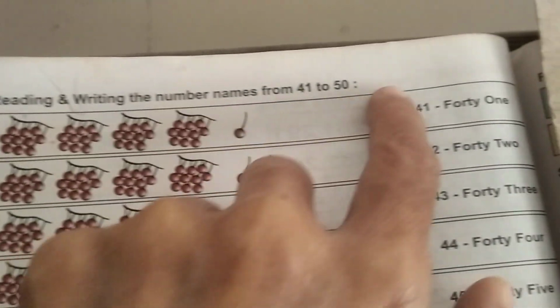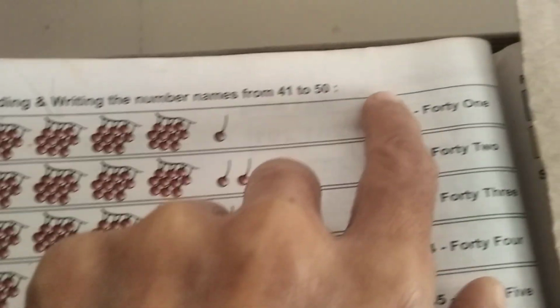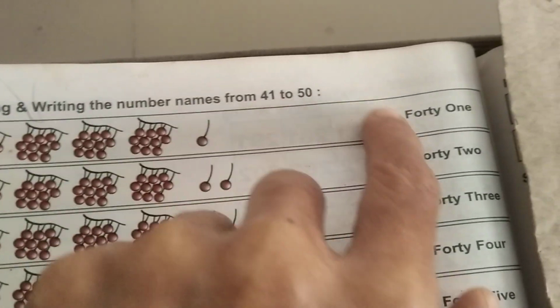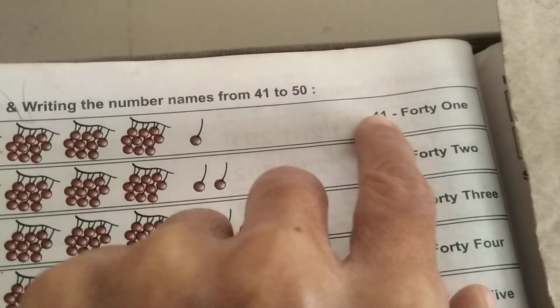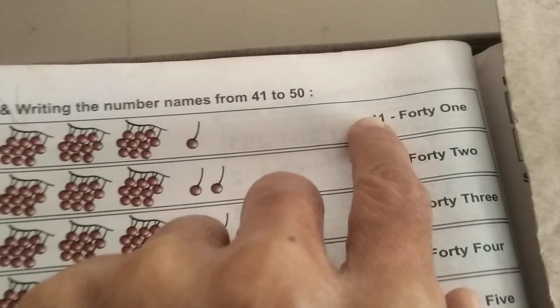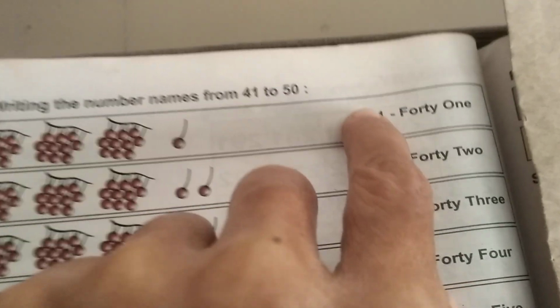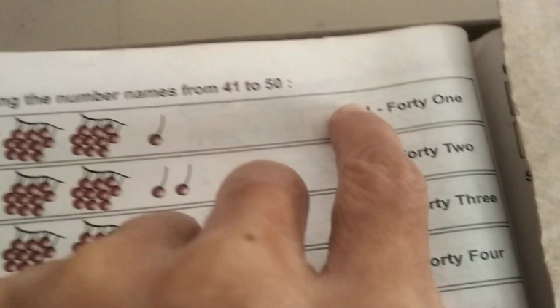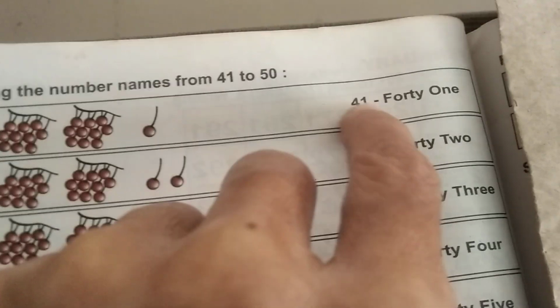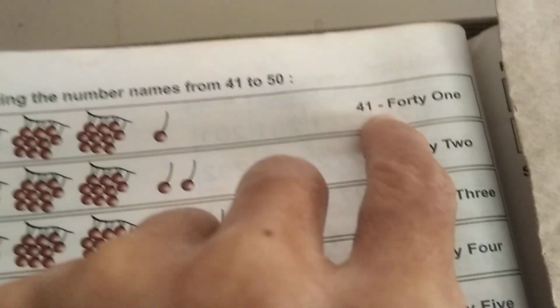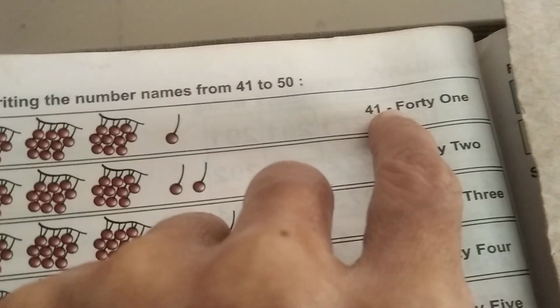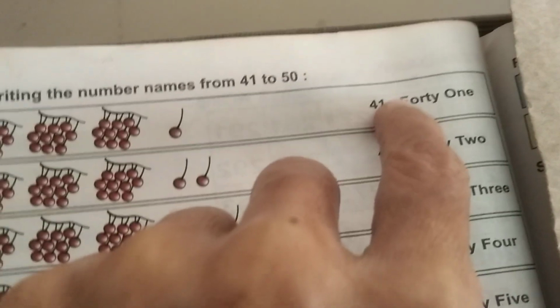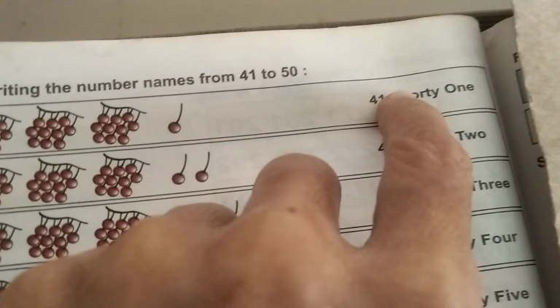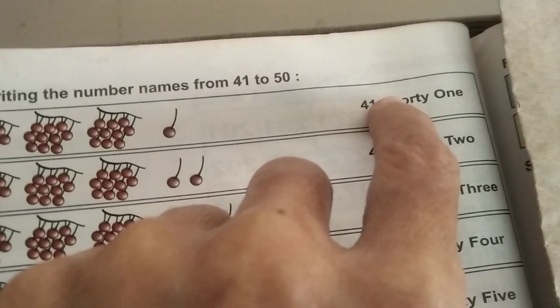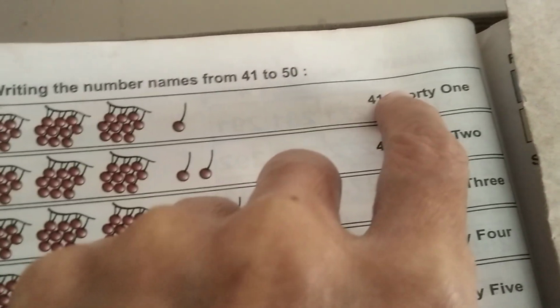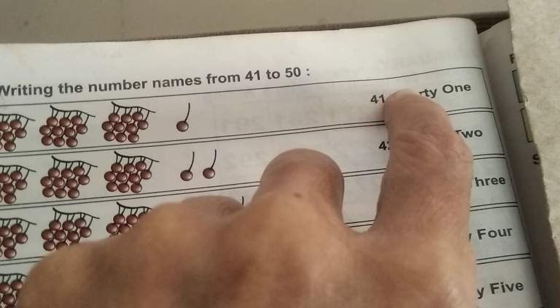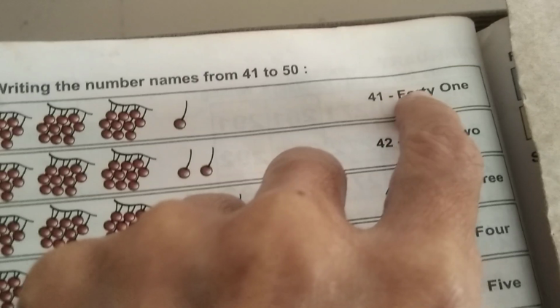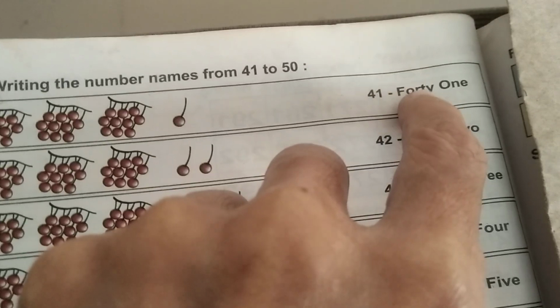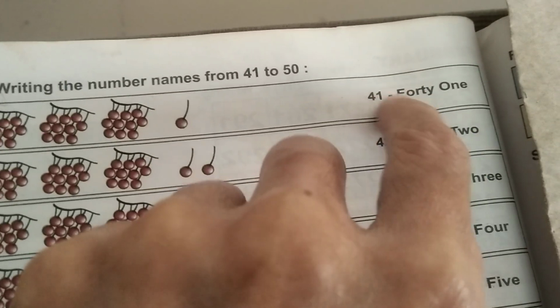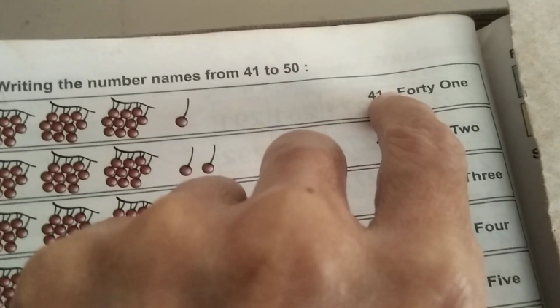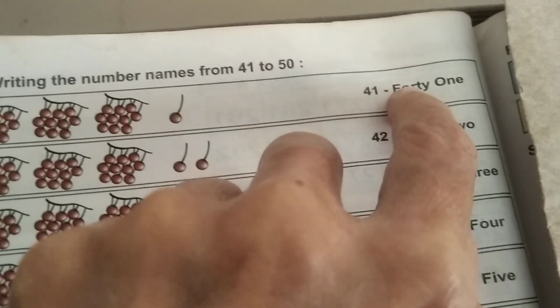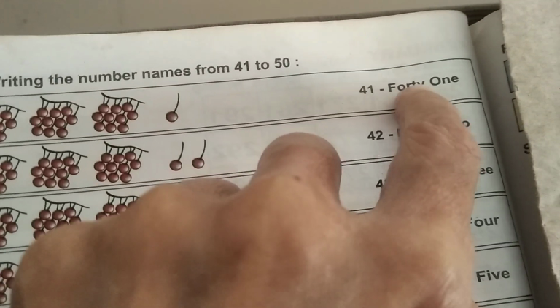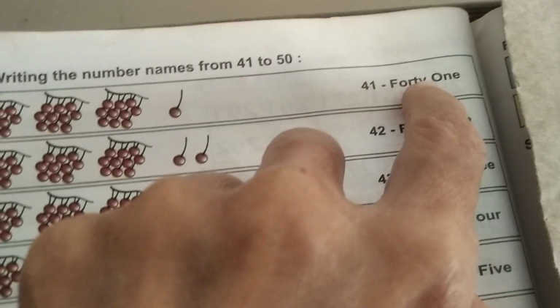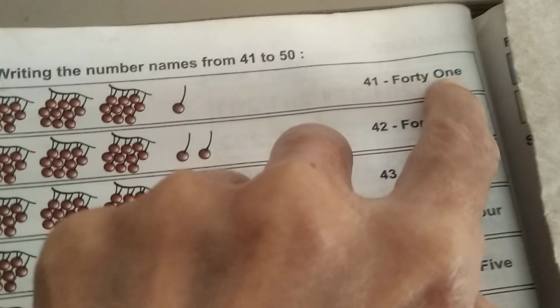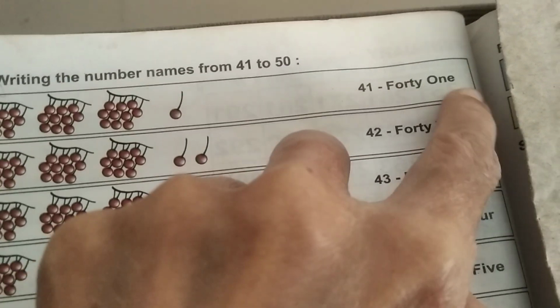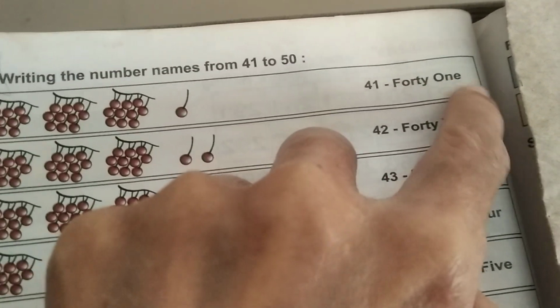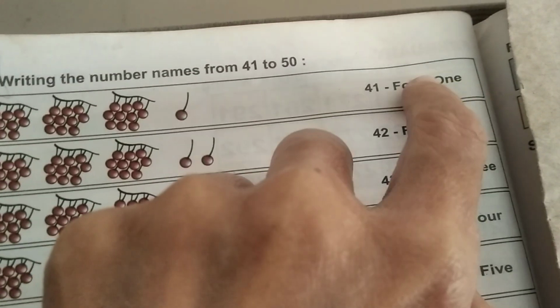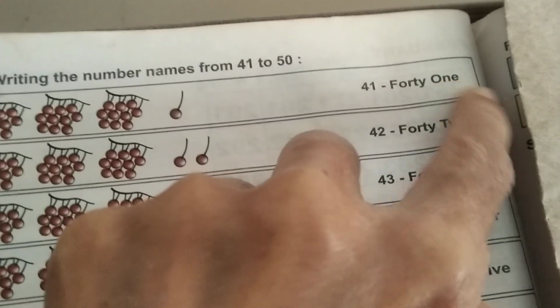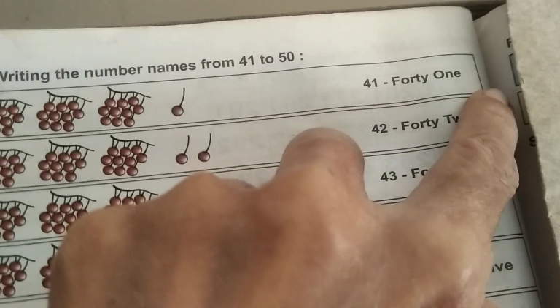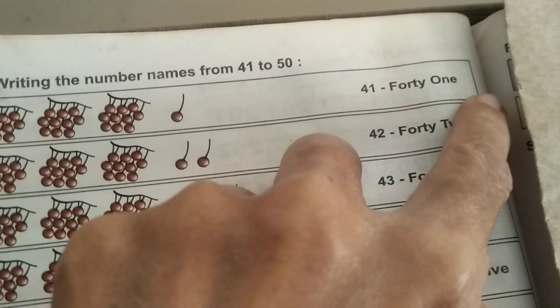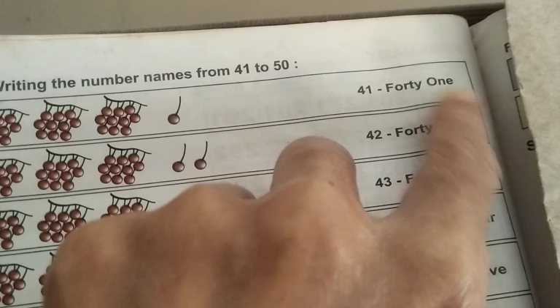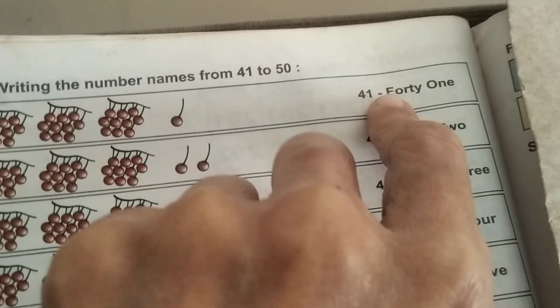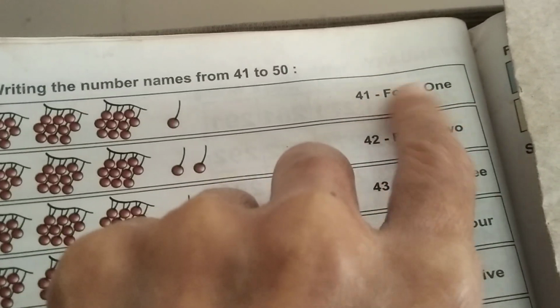Okay. 4, 1 — 41. F, O, R, T, Y — 40. O, N, E — 1. 41.